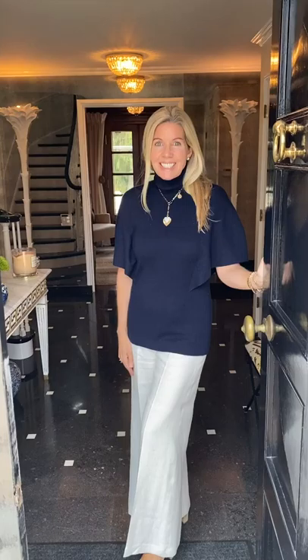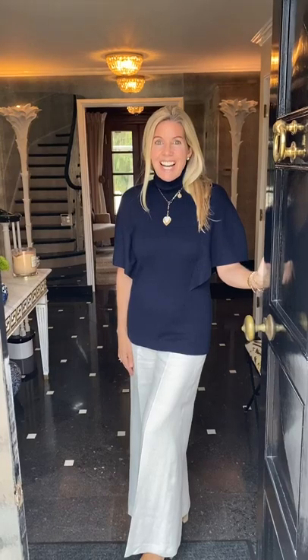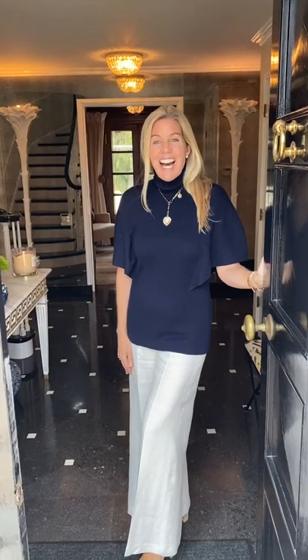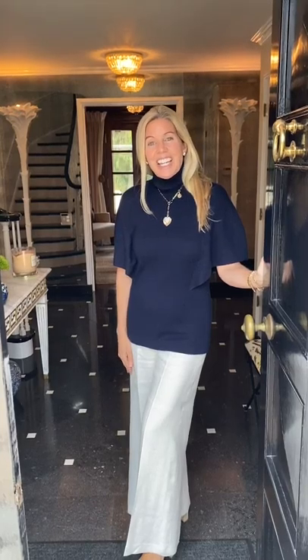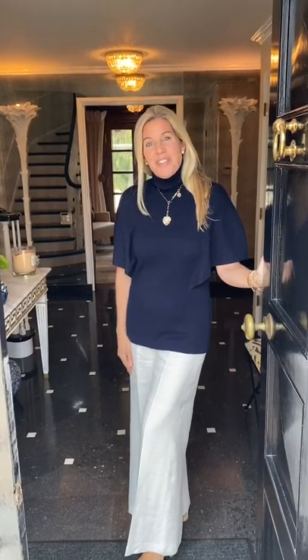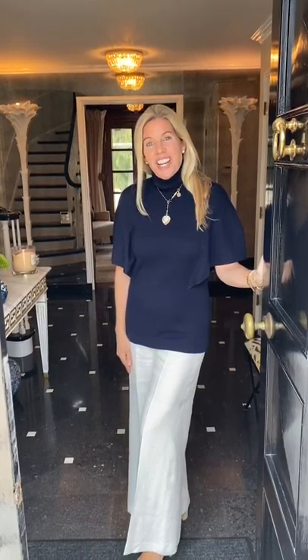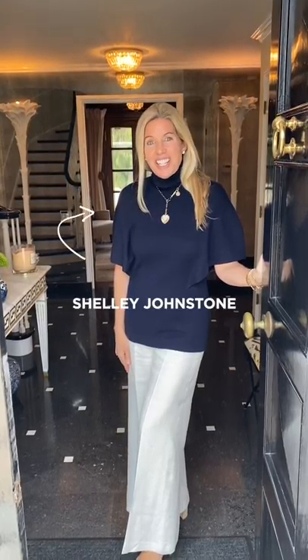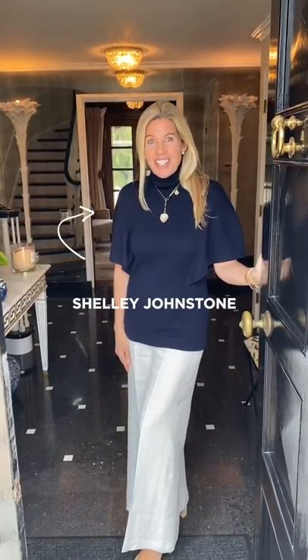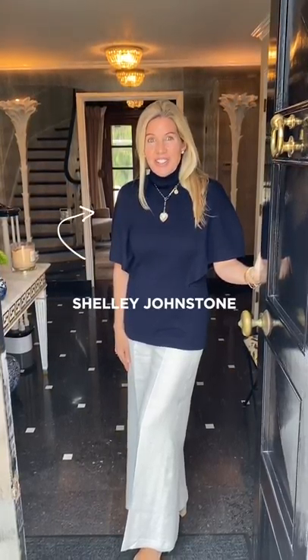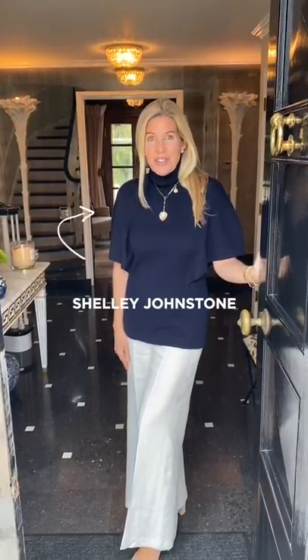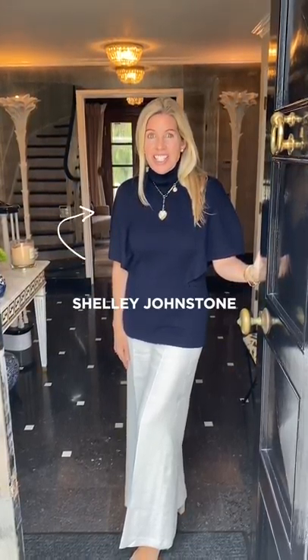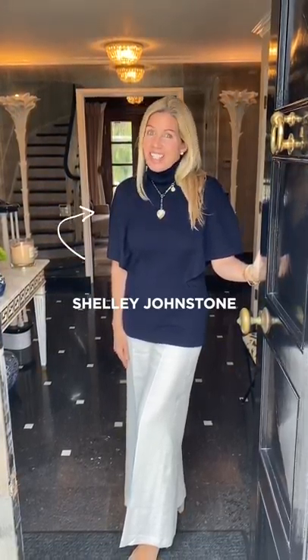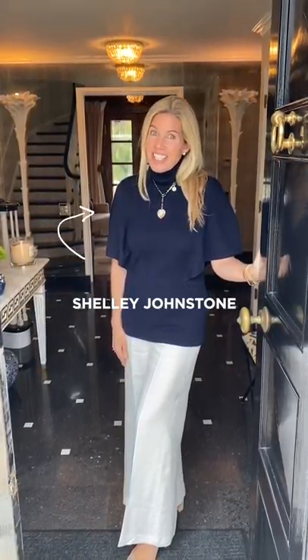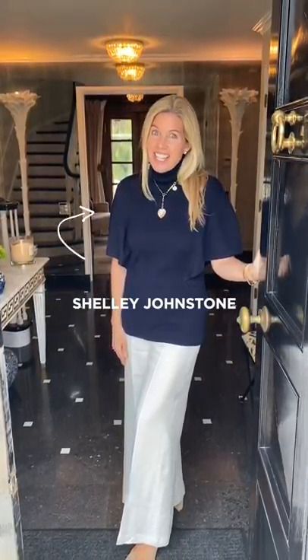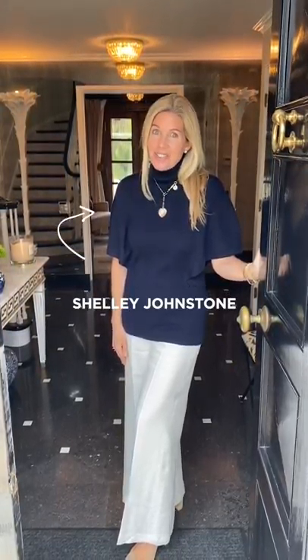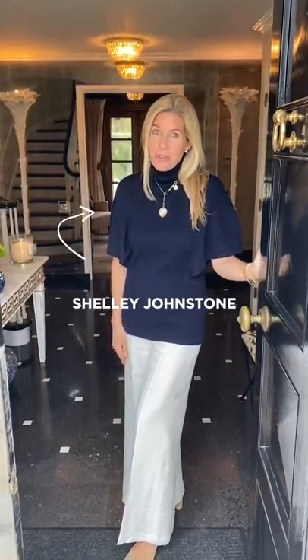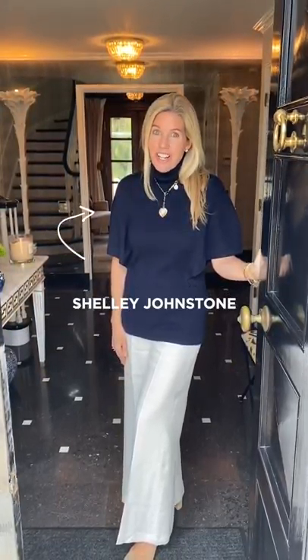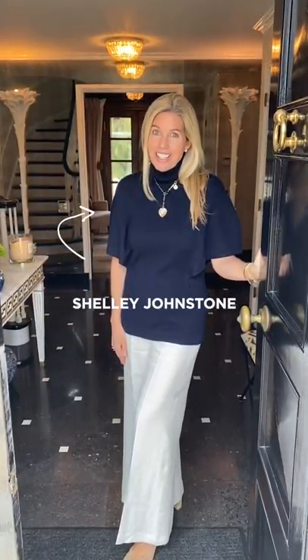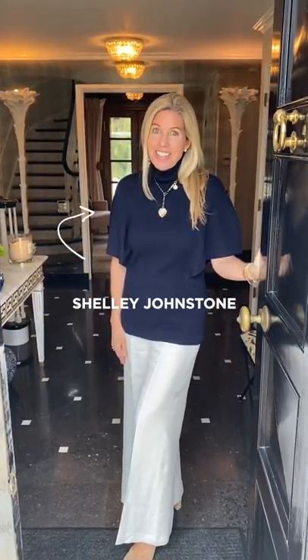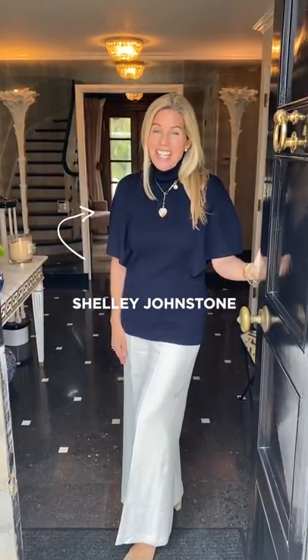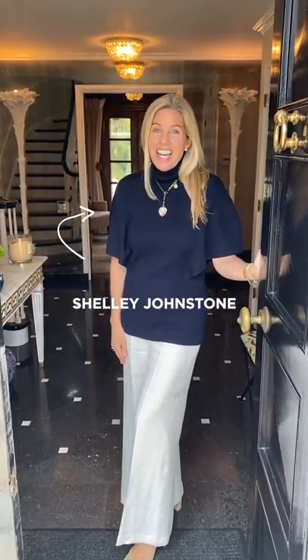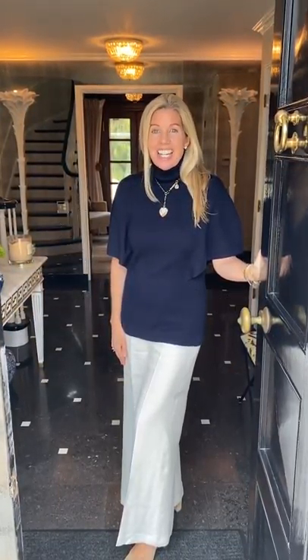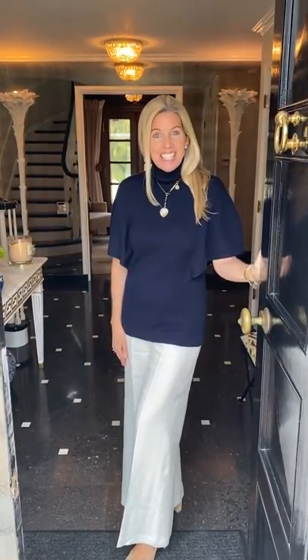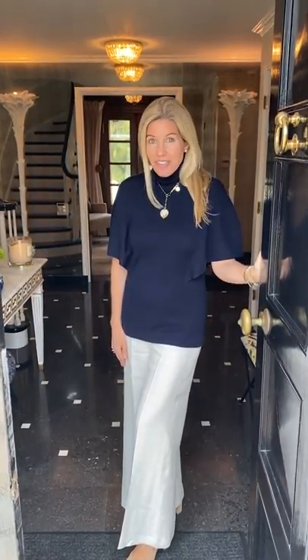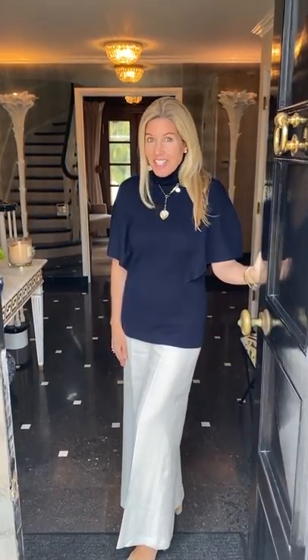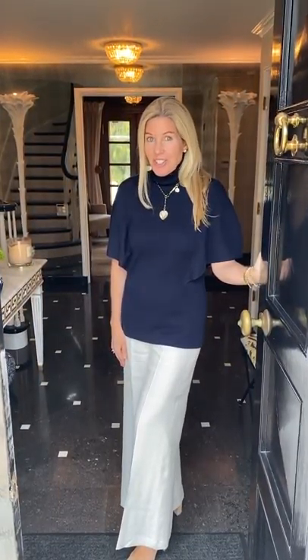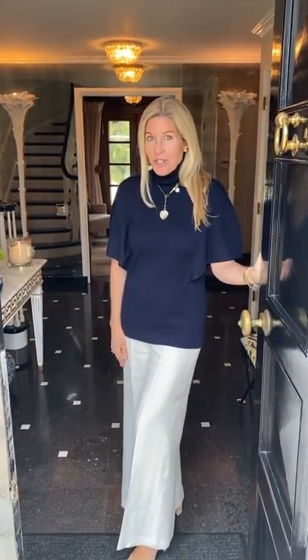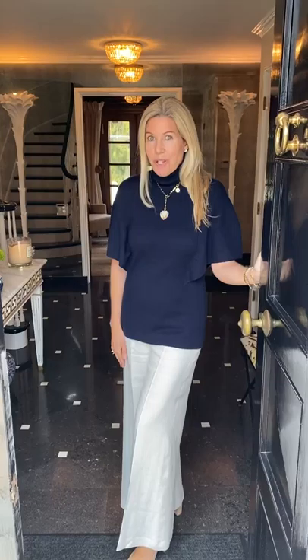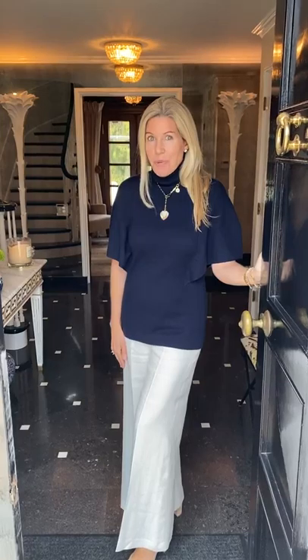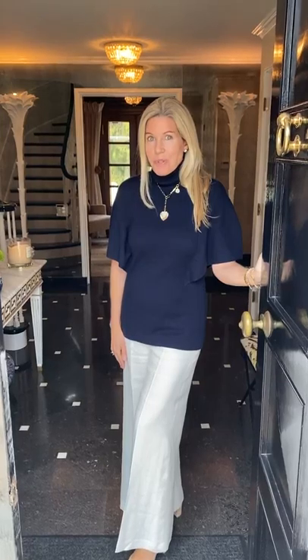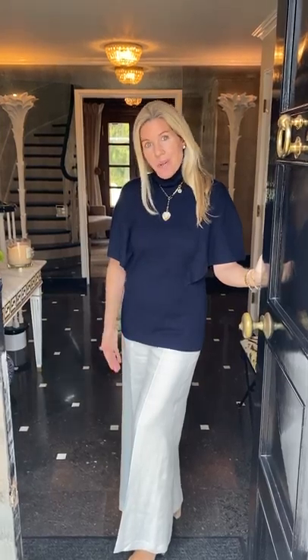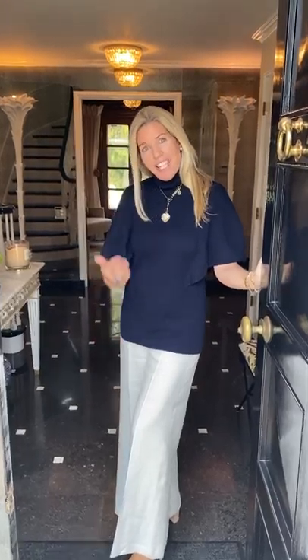Hi, I'm Shelly Johnston, an interior designer from Chicago, and I'd love to give you a tour of my home. So come in.